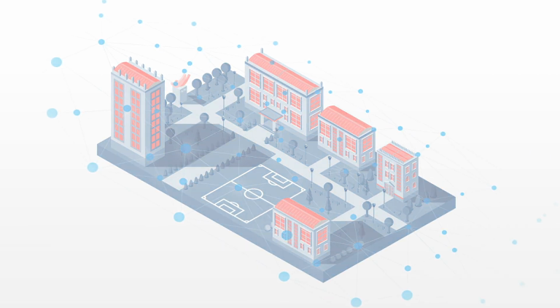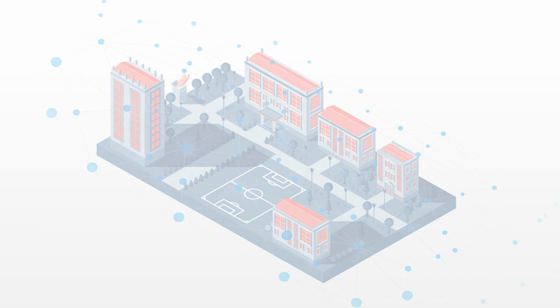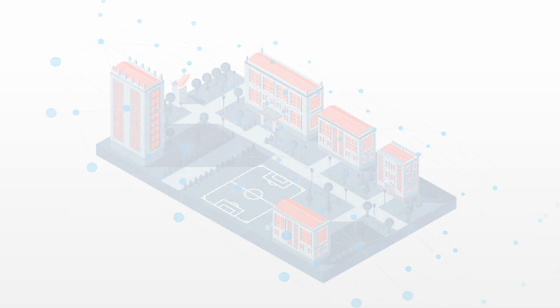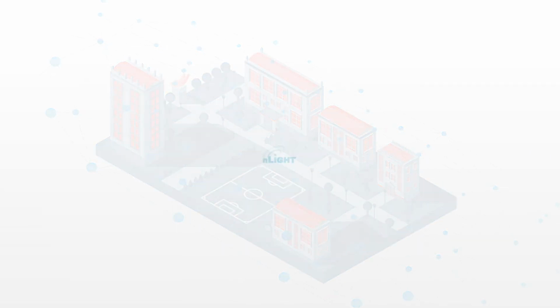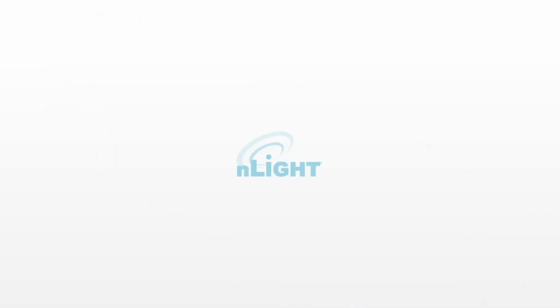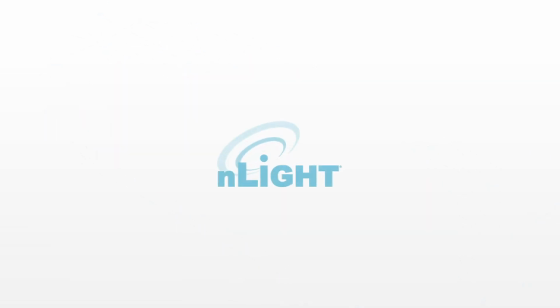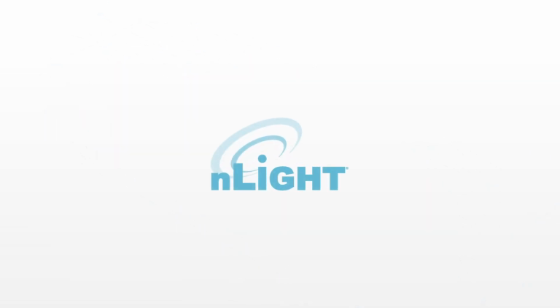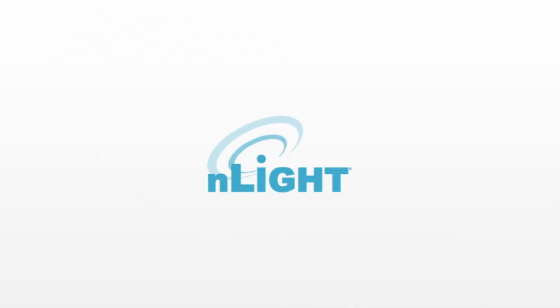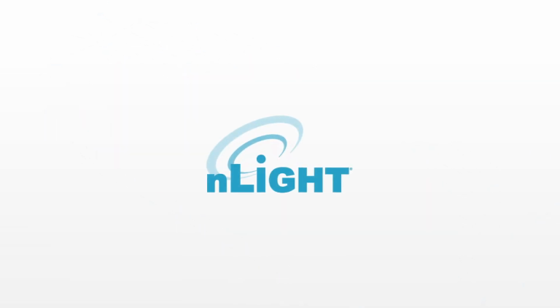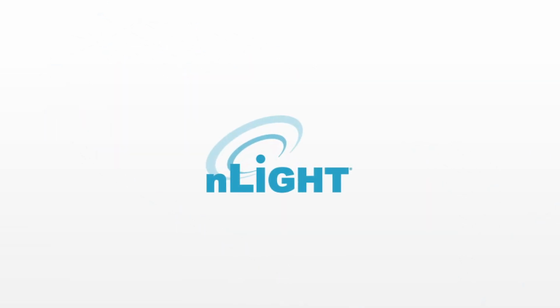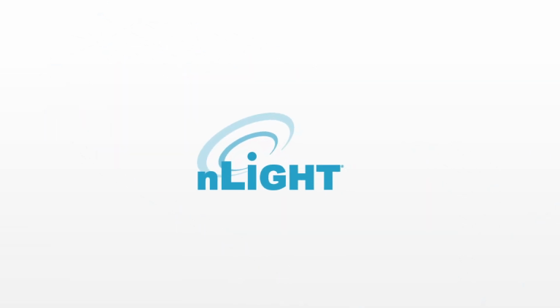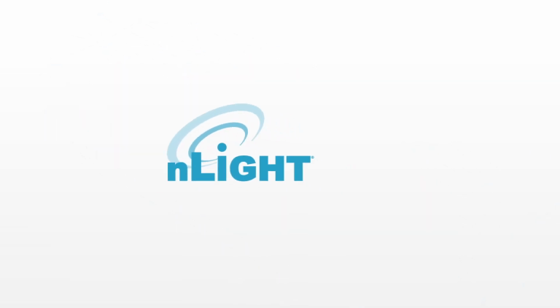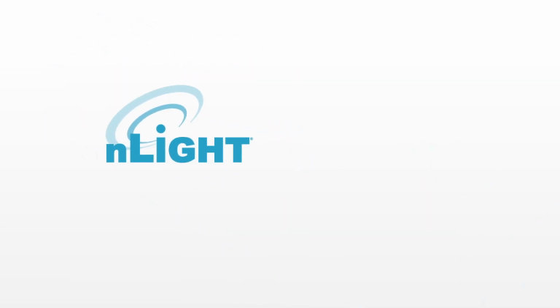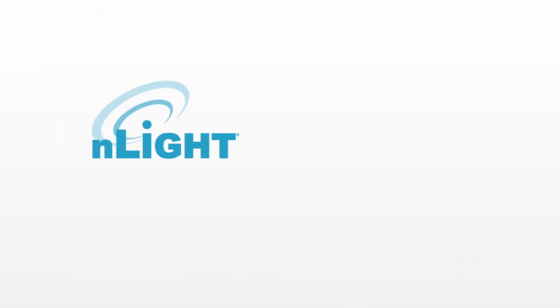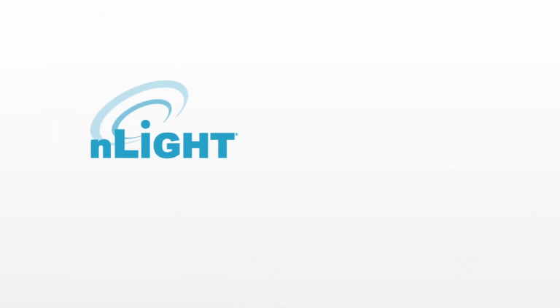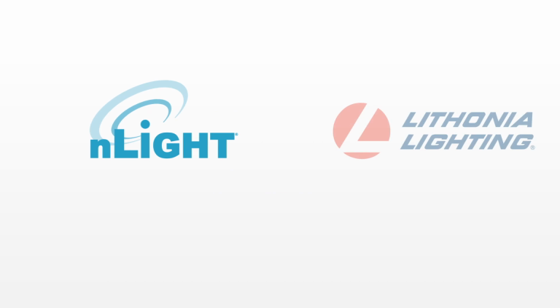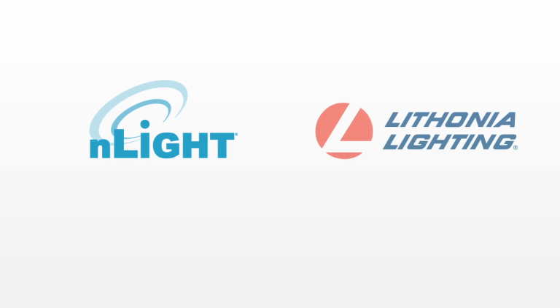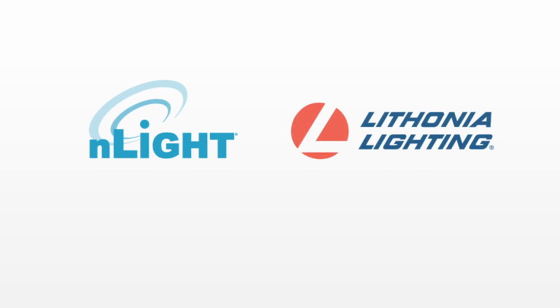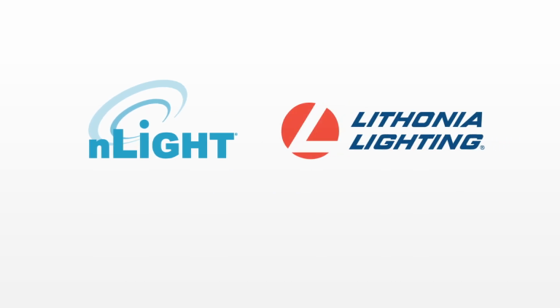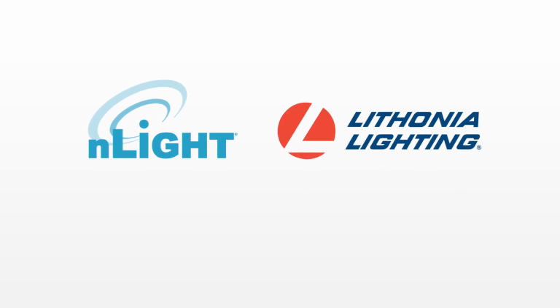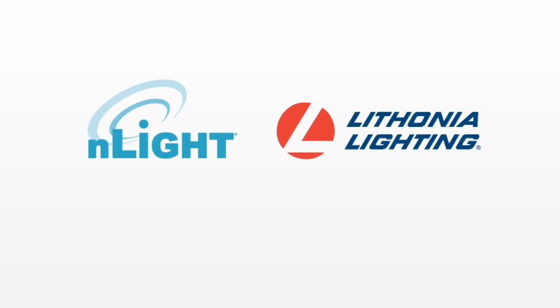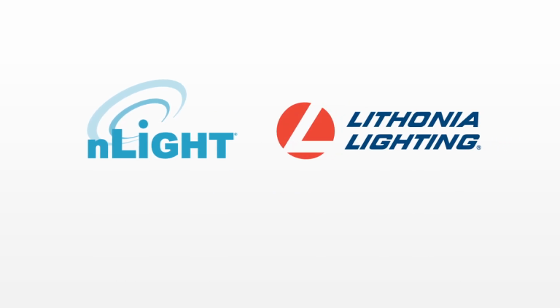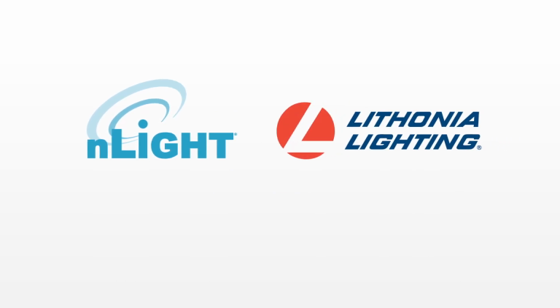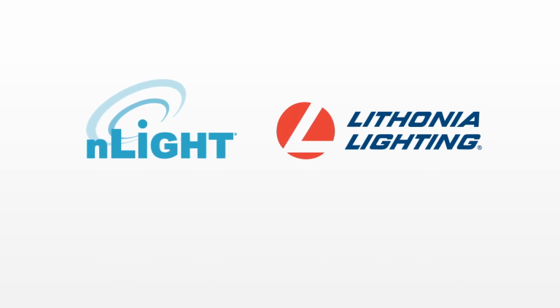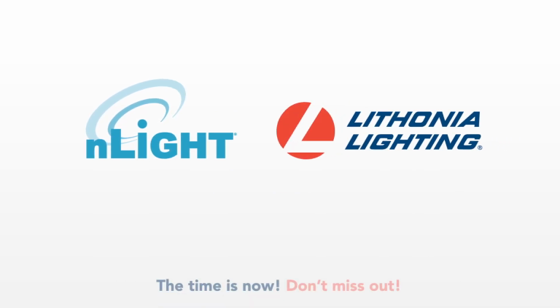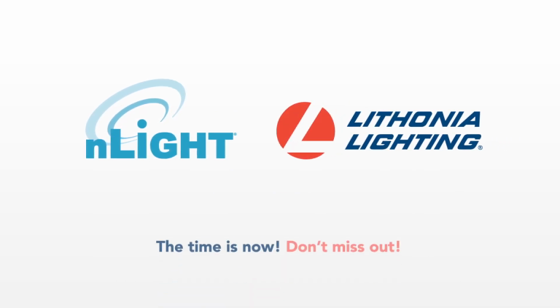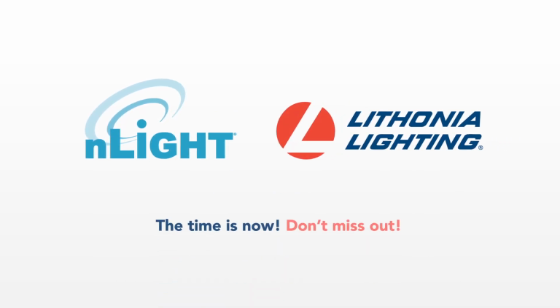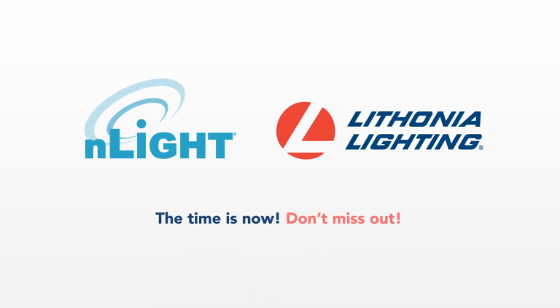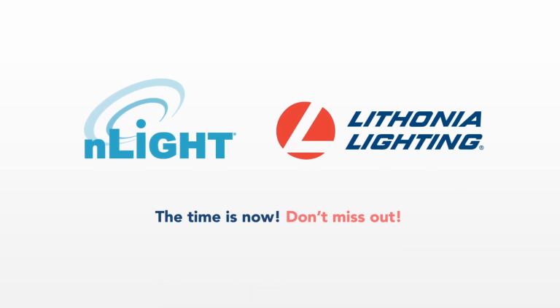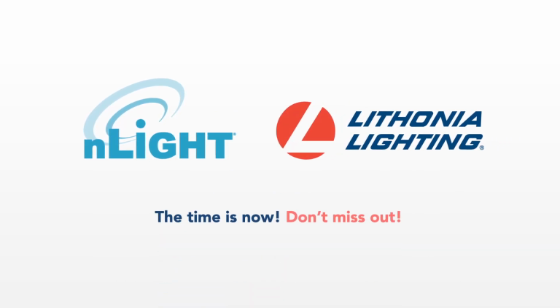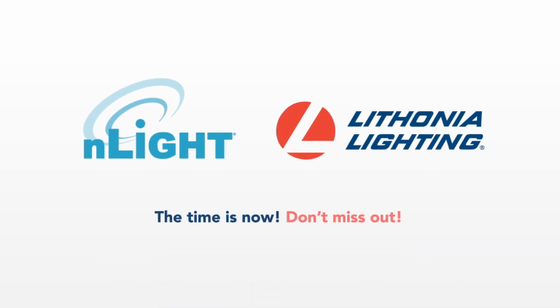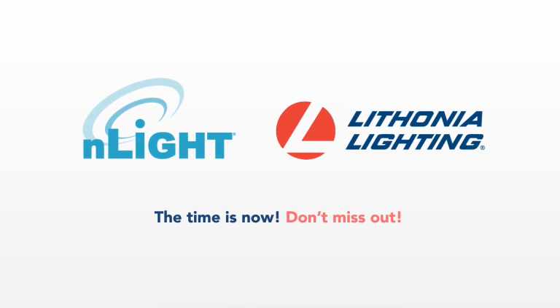The time is now. Don't miss out — embed N-Lite controls in your Lithonia lighting fixtures today.